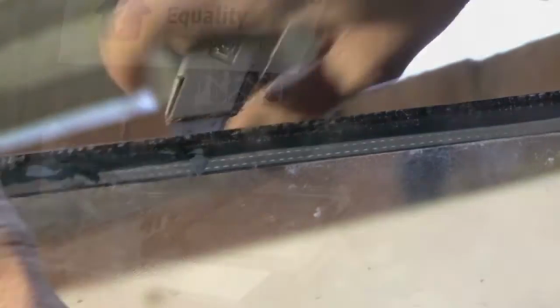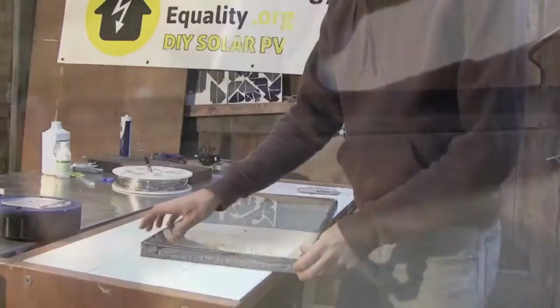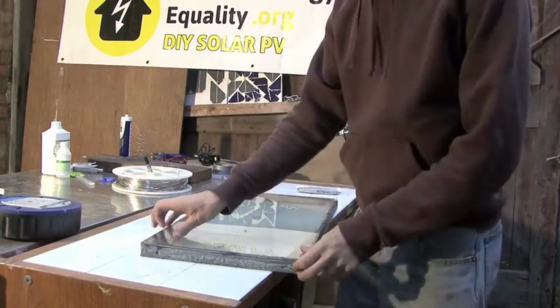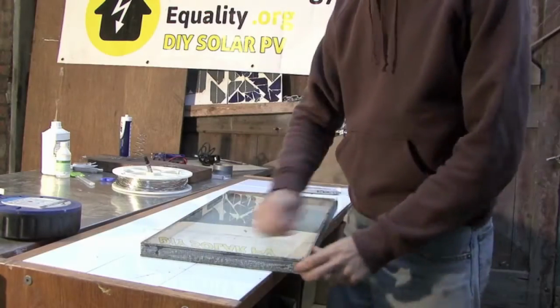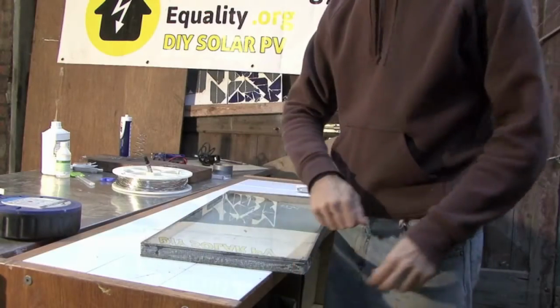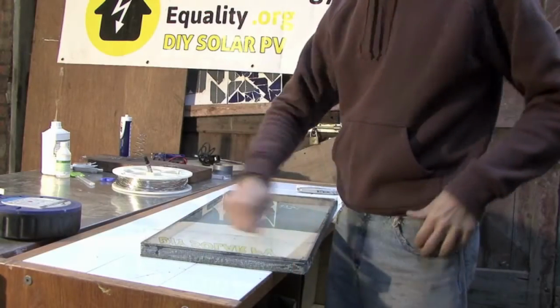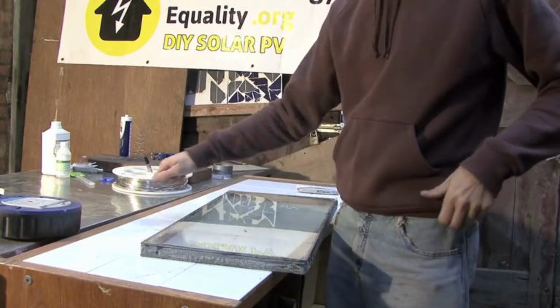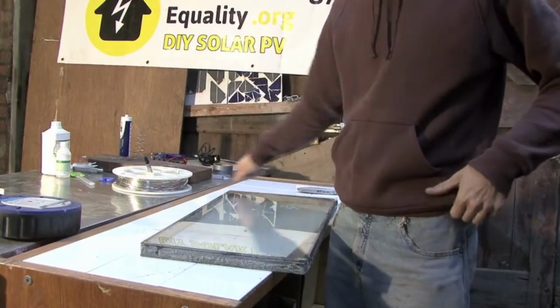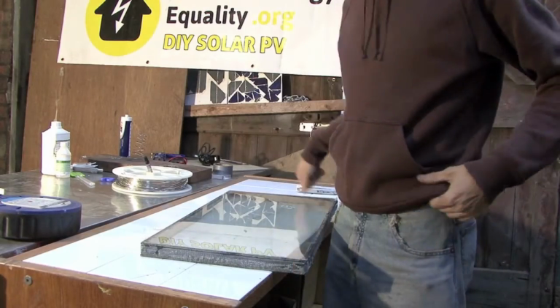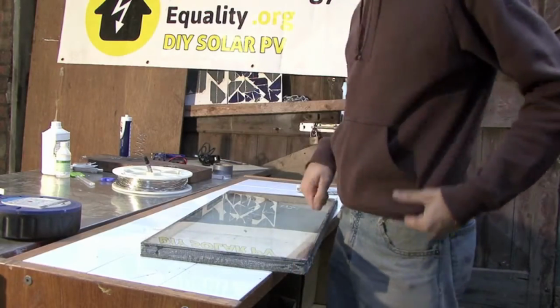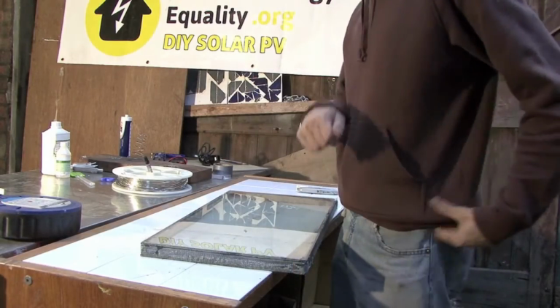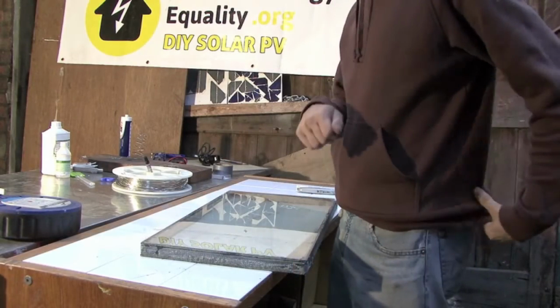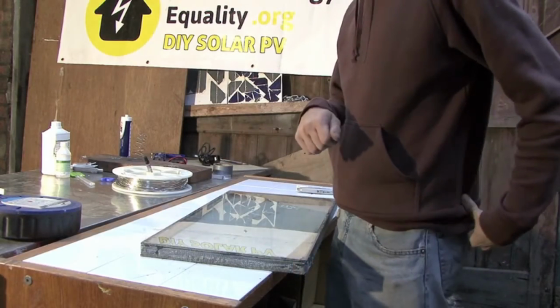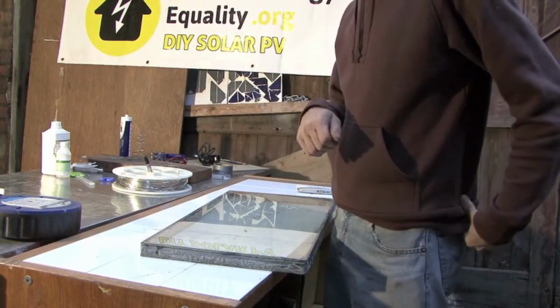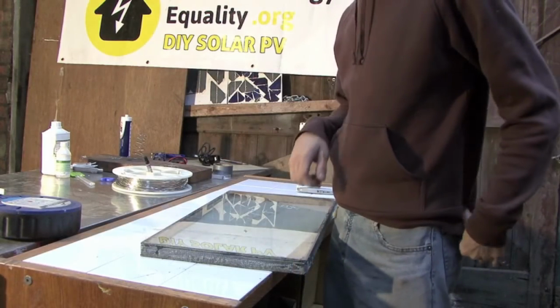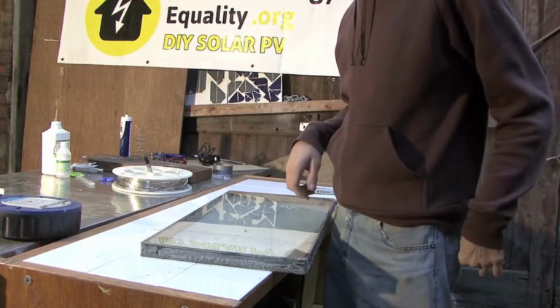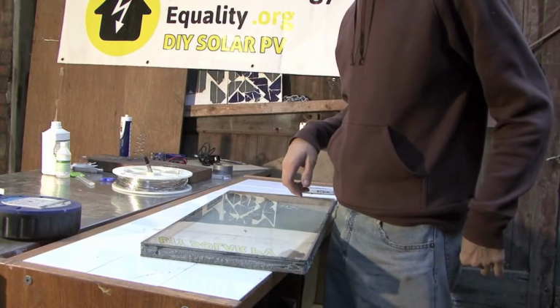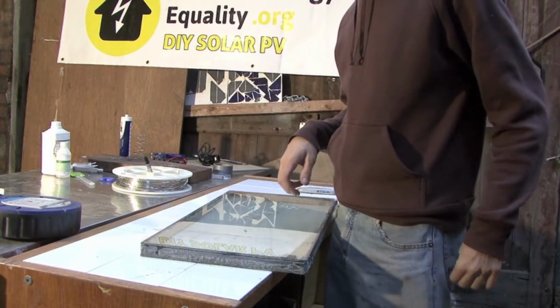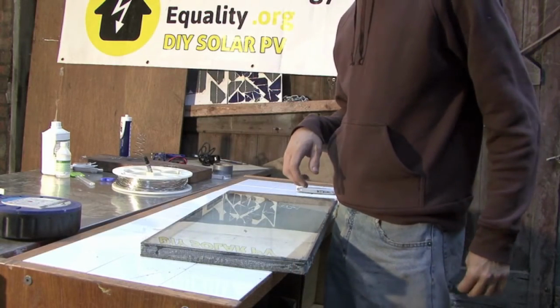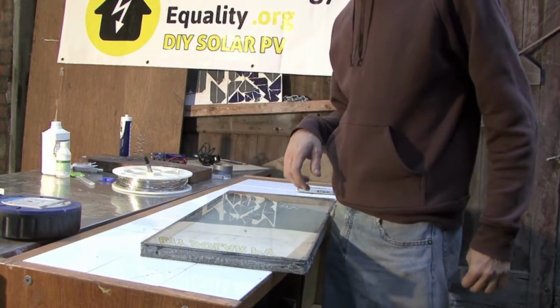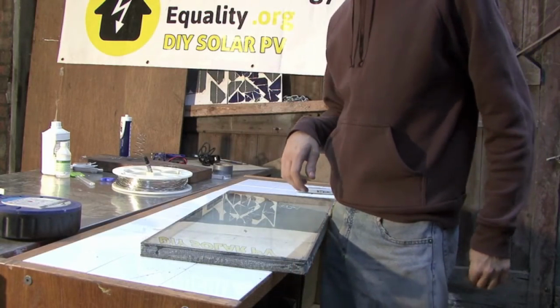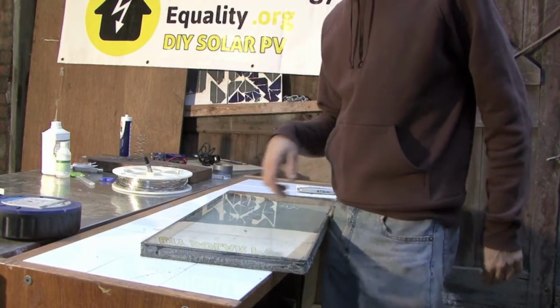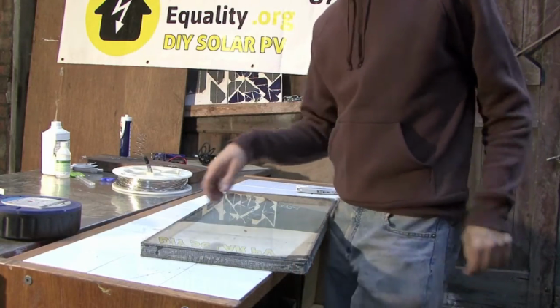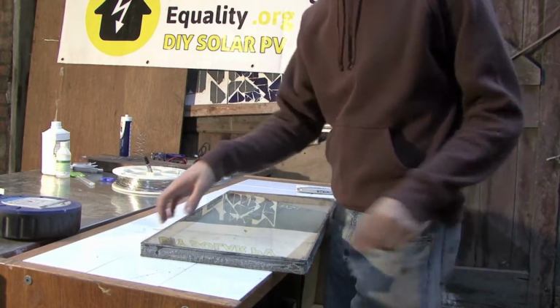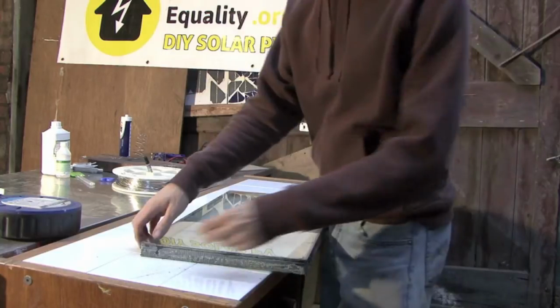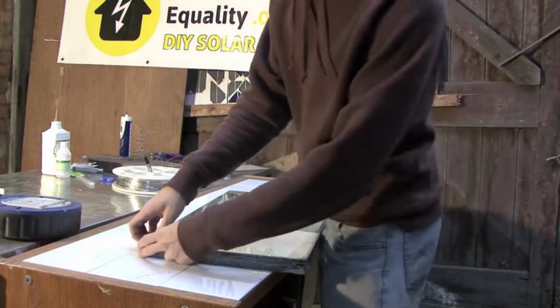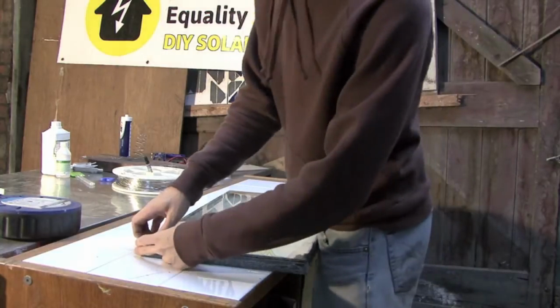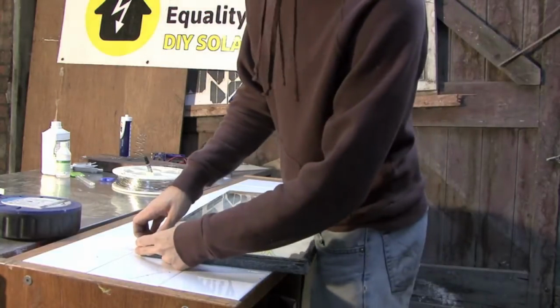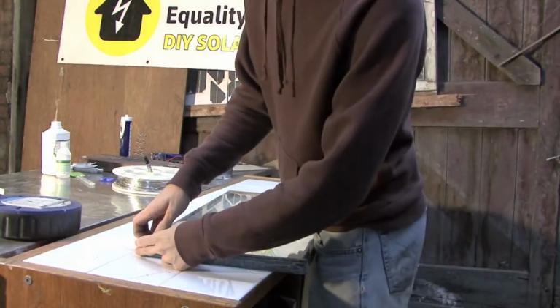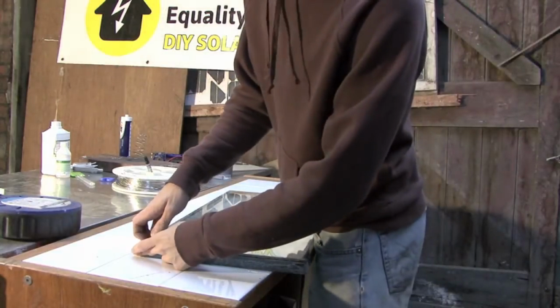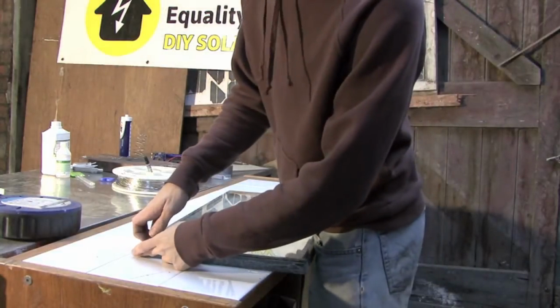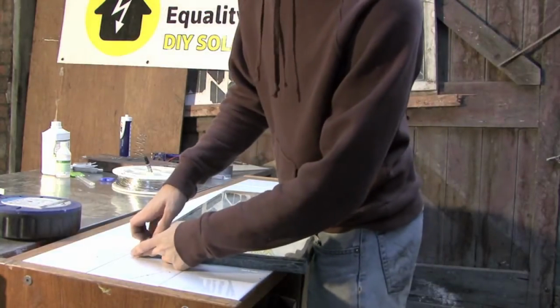I've now Stanley knifed around the whole thing, and you should be able to basically prise it open and lift the panel off.